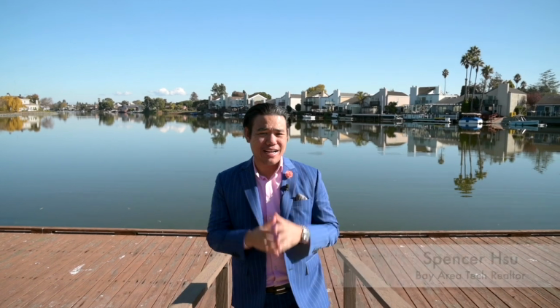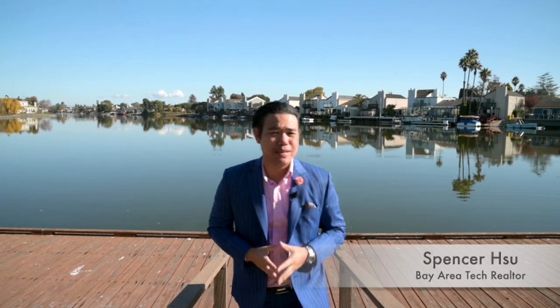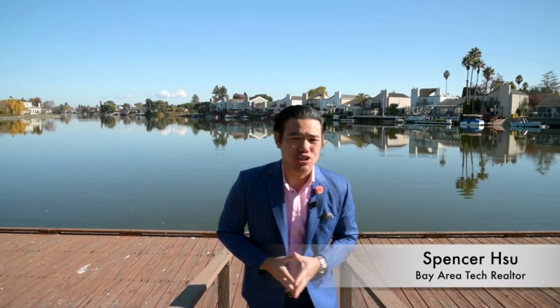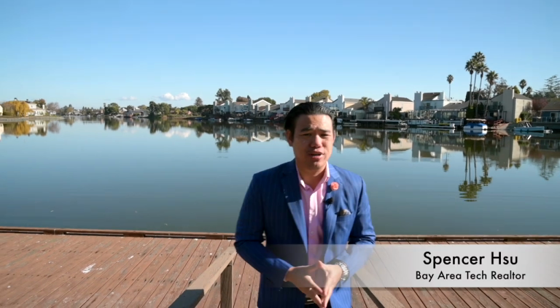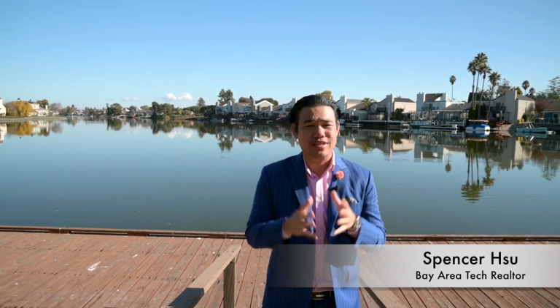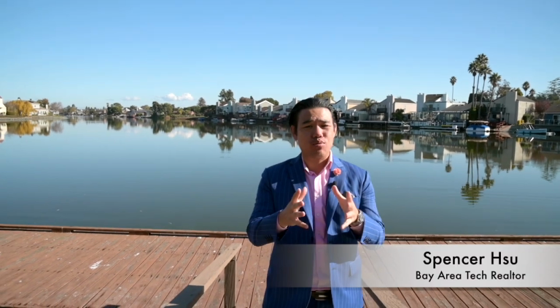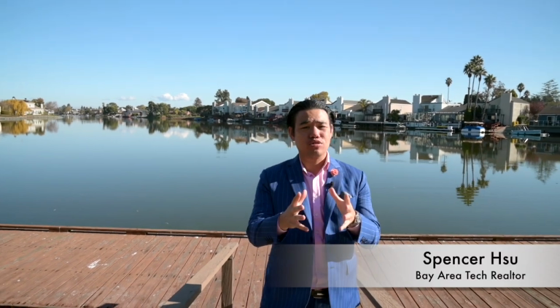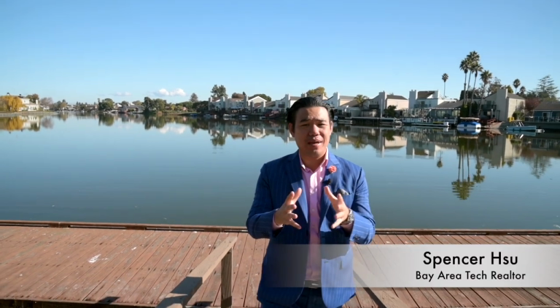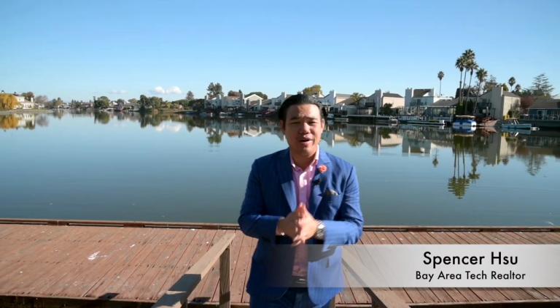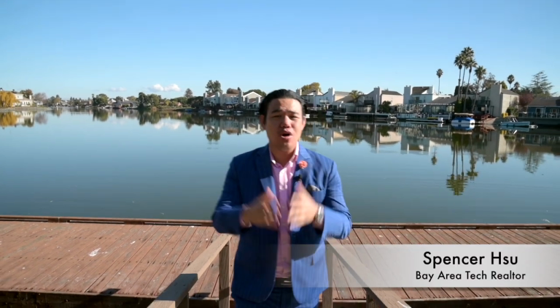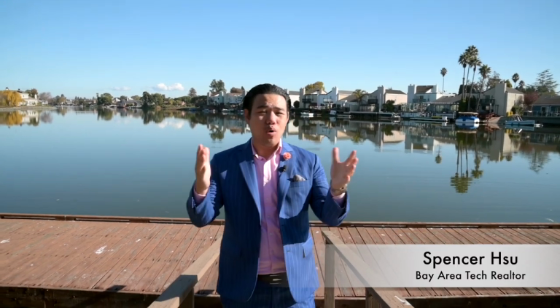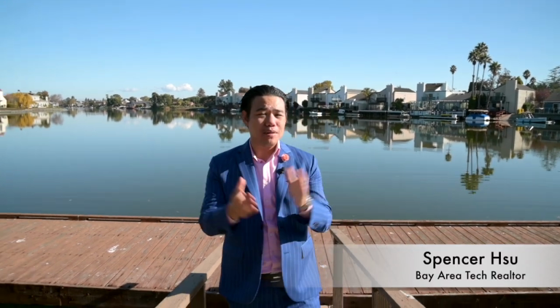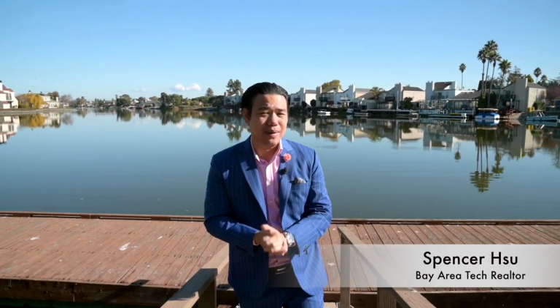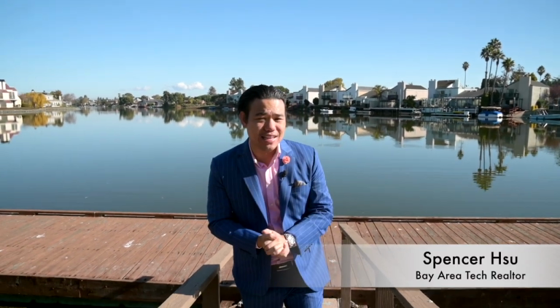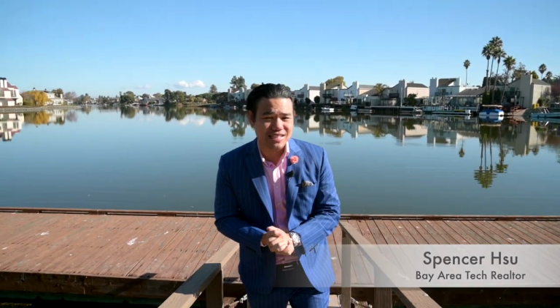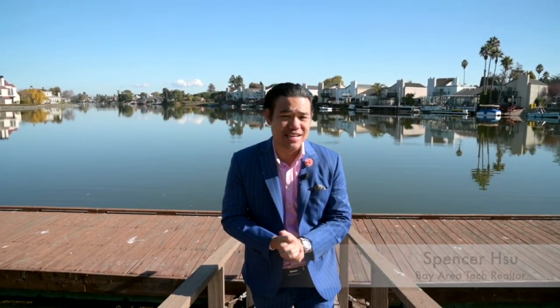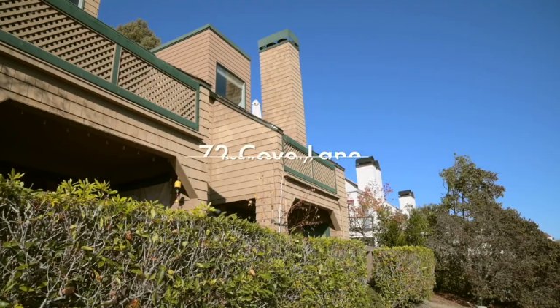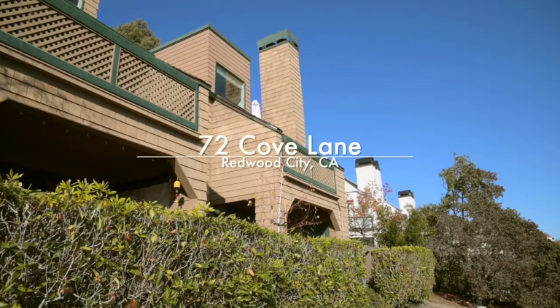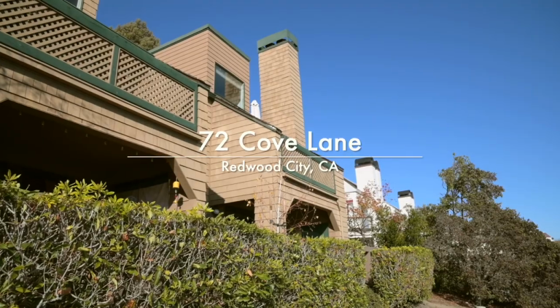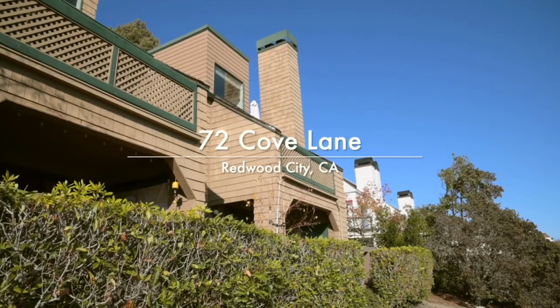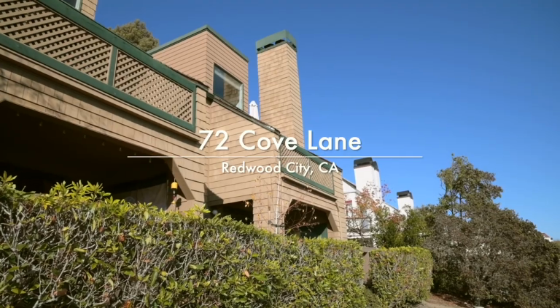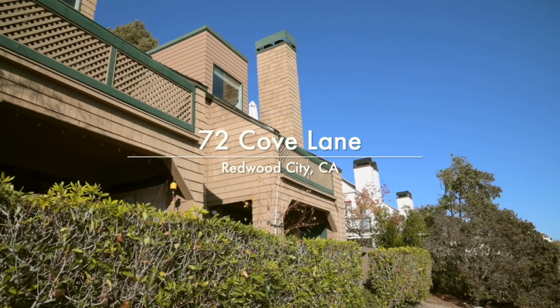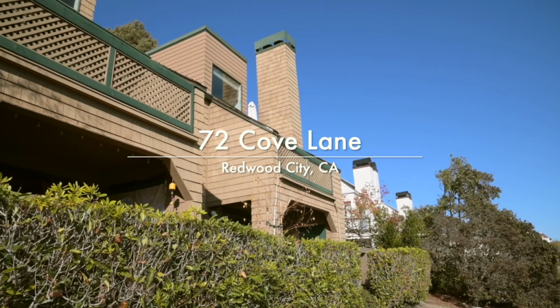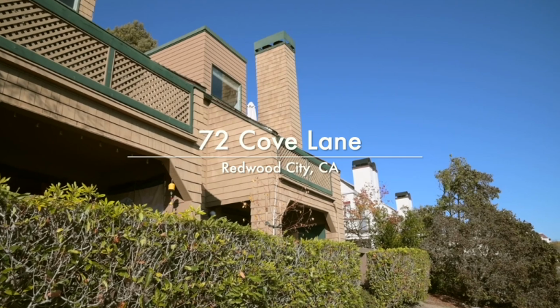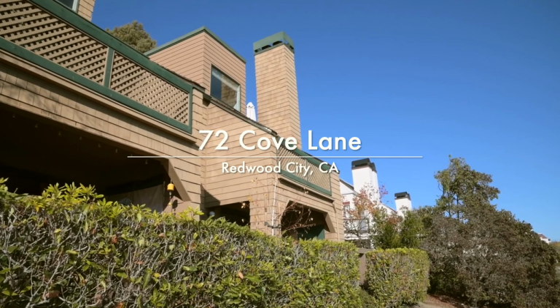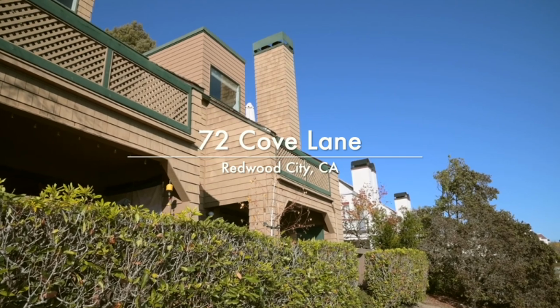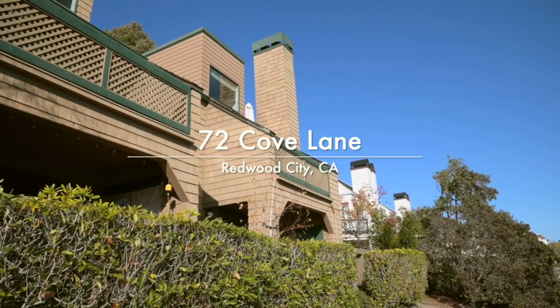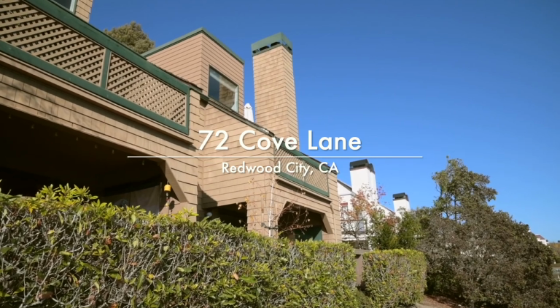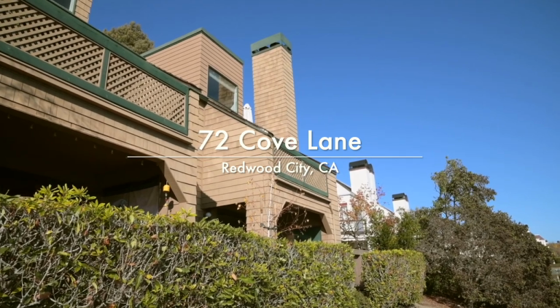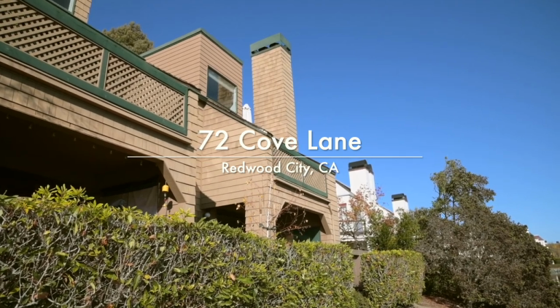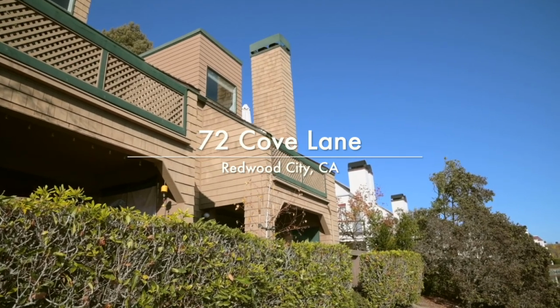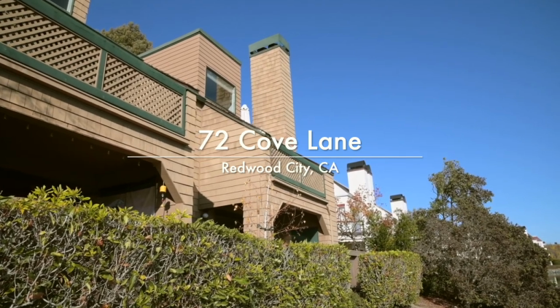Hi, Spencer Su here, Tech Realtor of the Bay Area. Welcome to my latest listing — follow me as I first show you the beauty of this area.